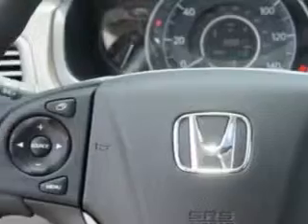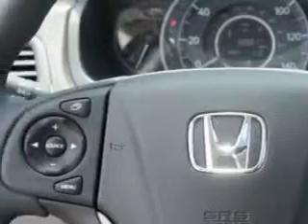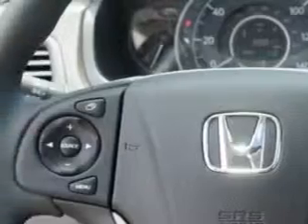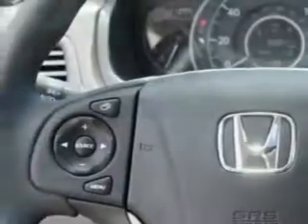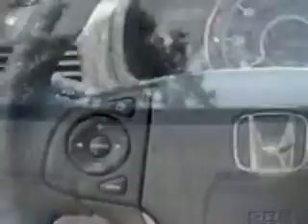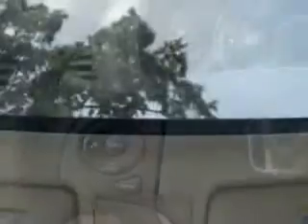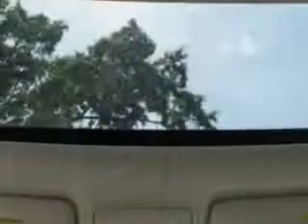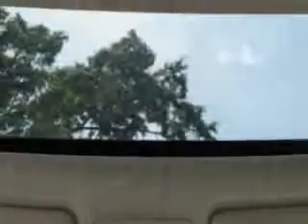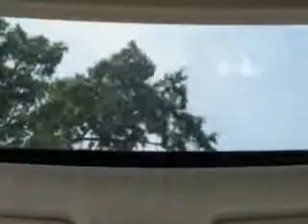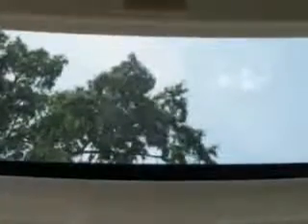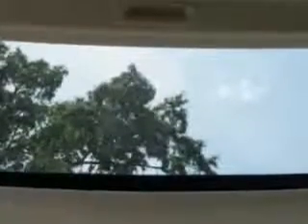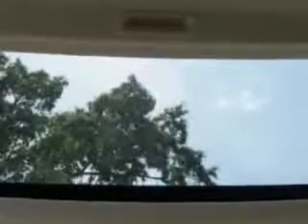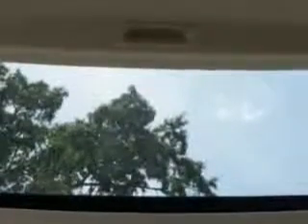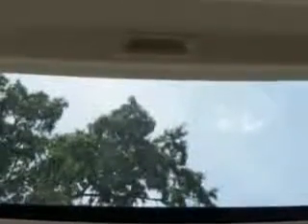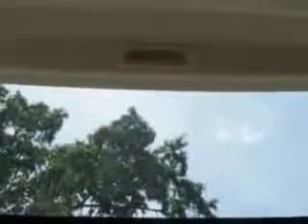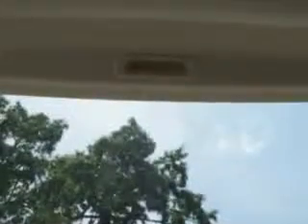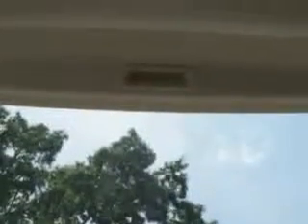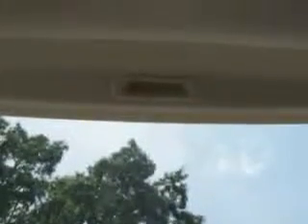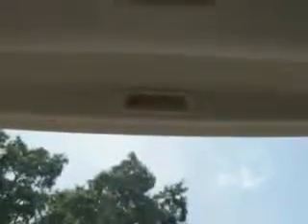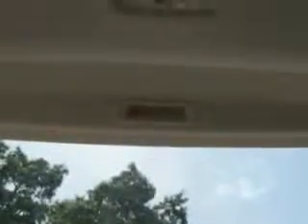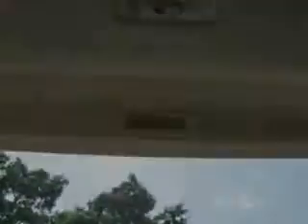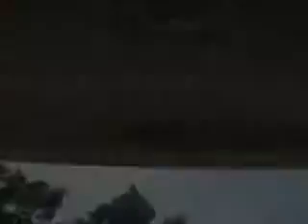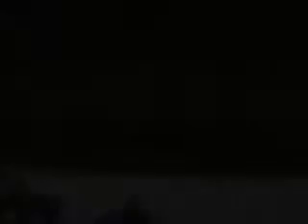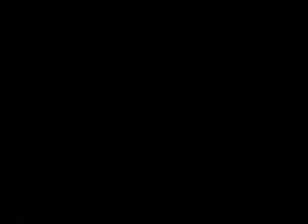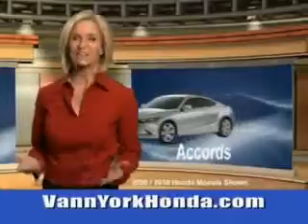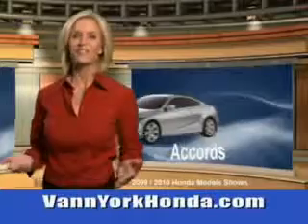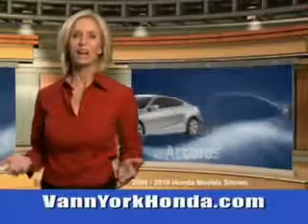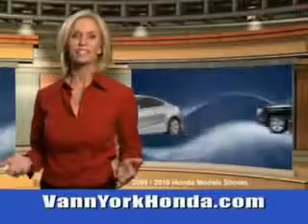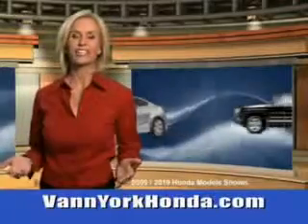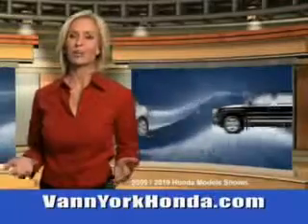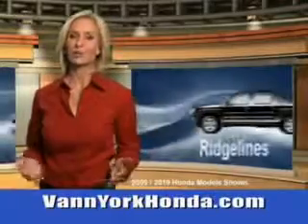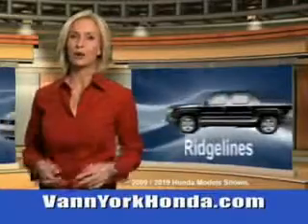See us at Van York Auto Mall today. Van York Honda at the Auto Mall.